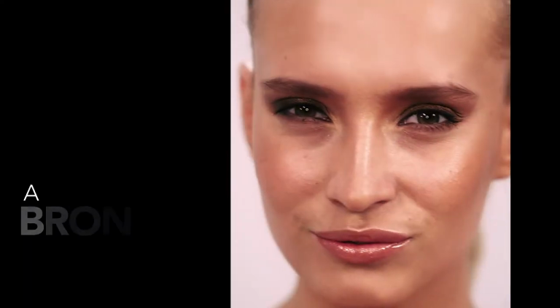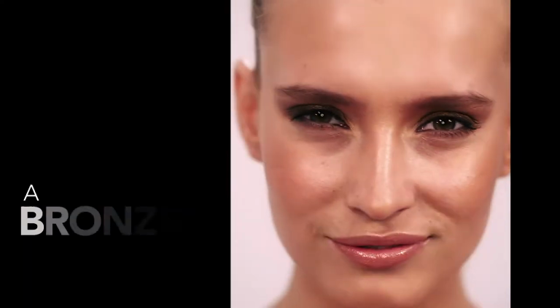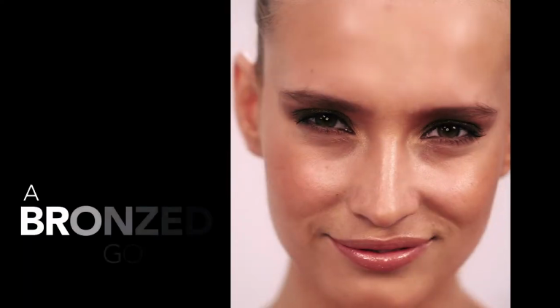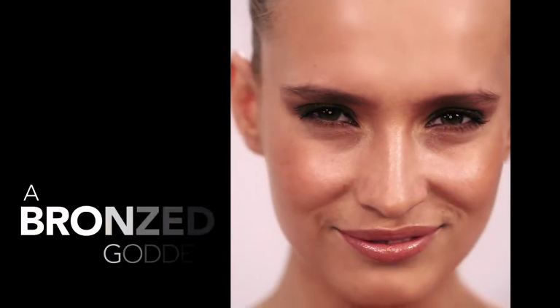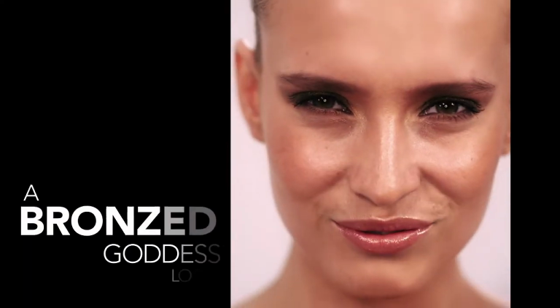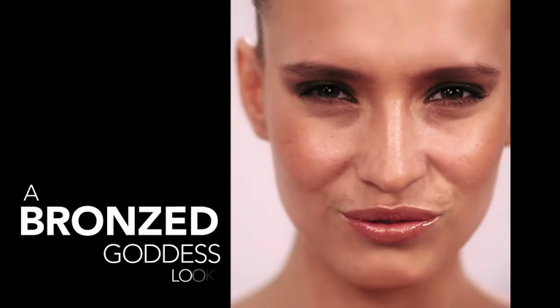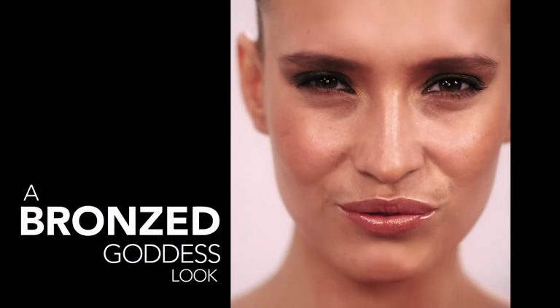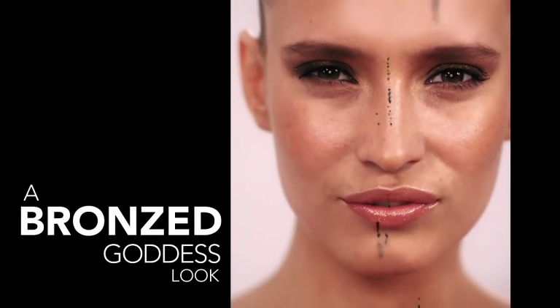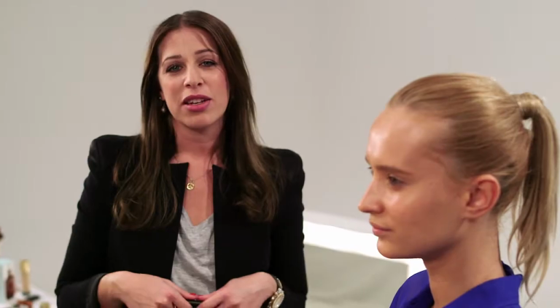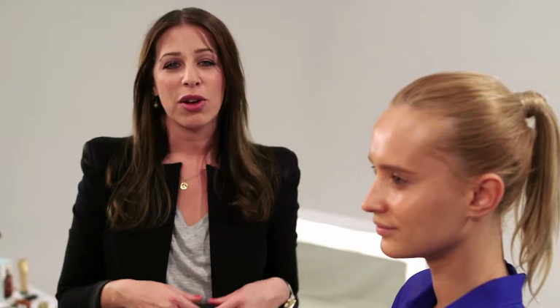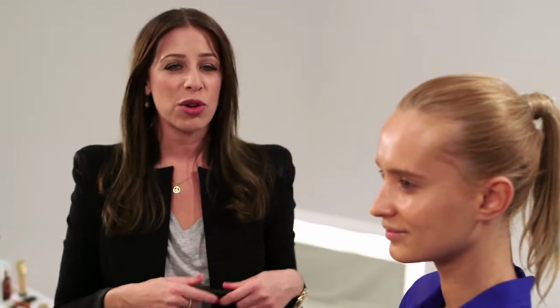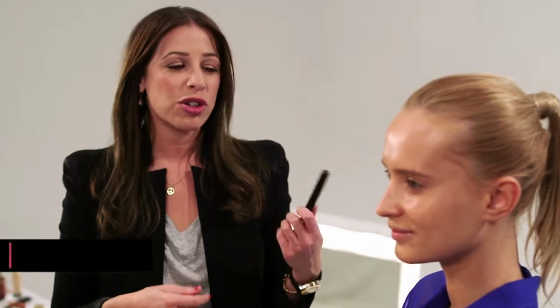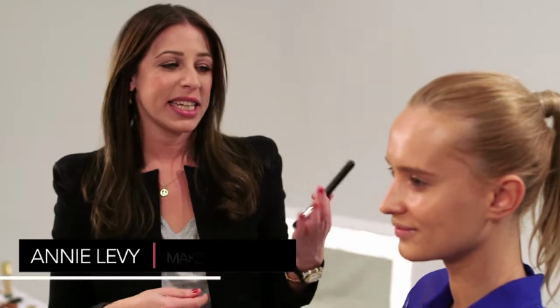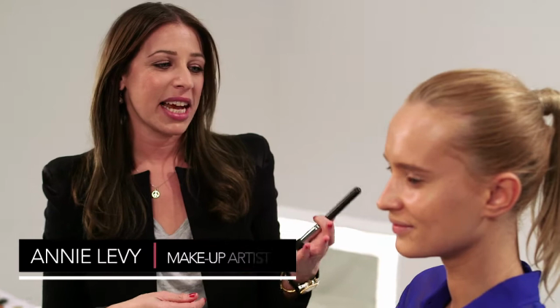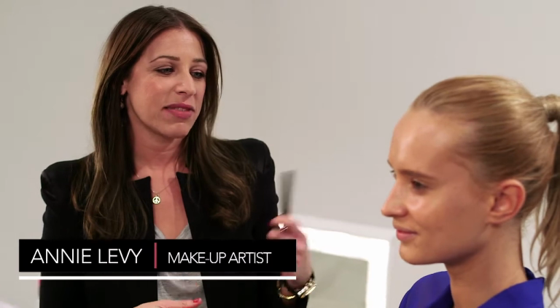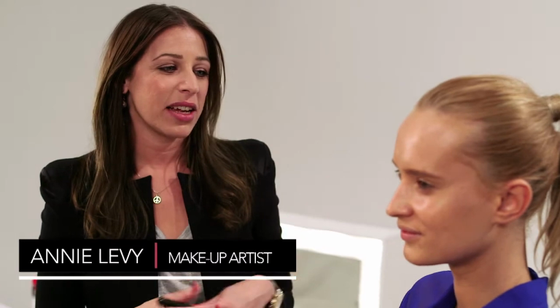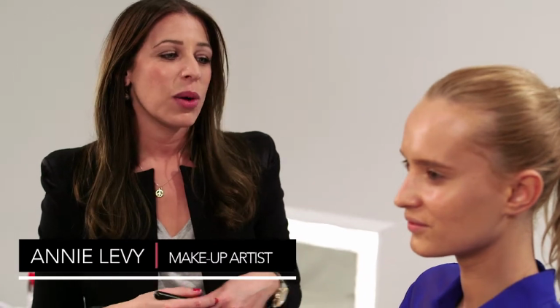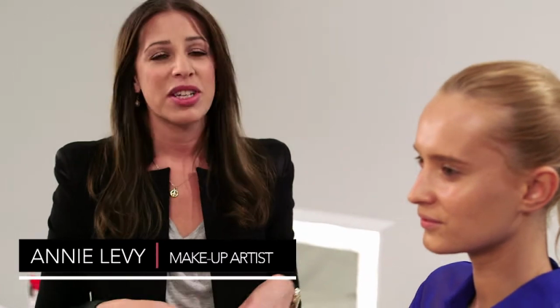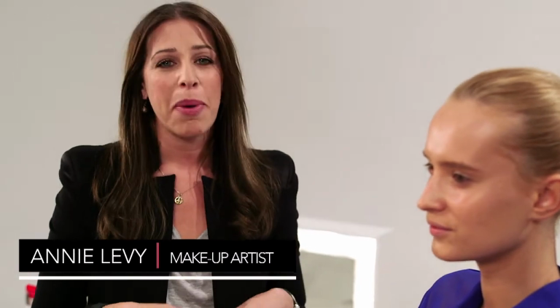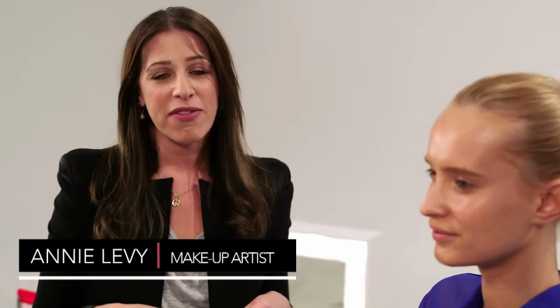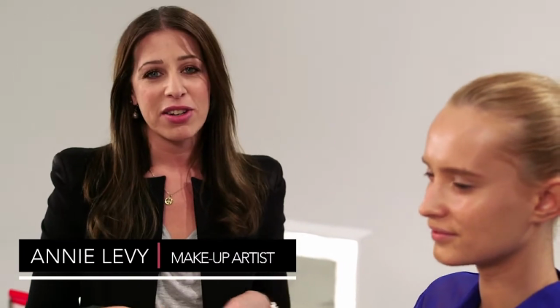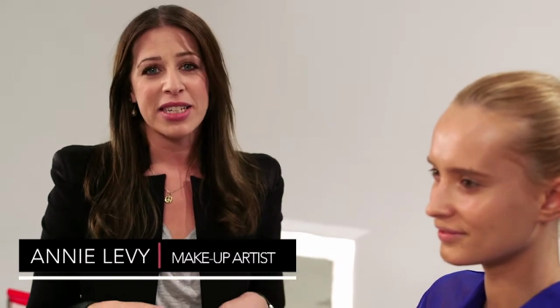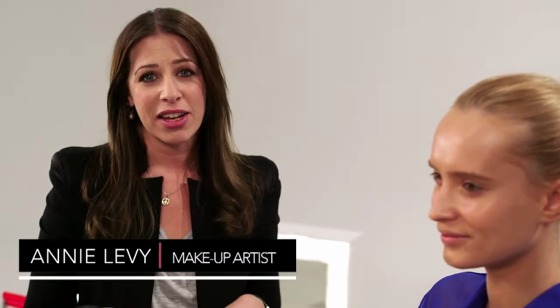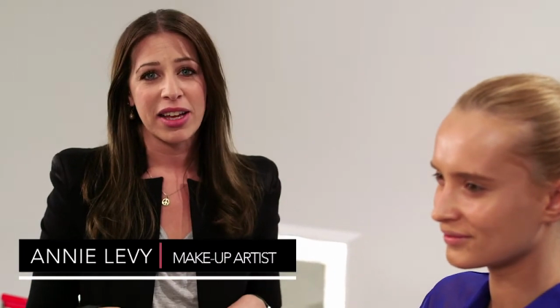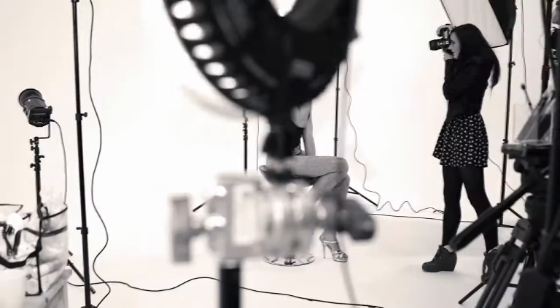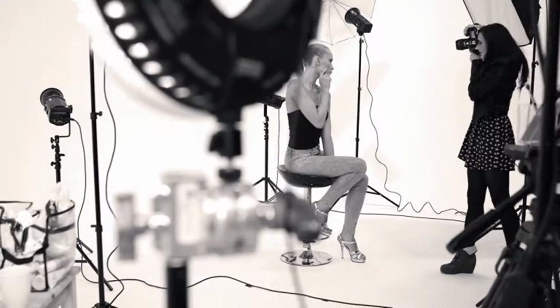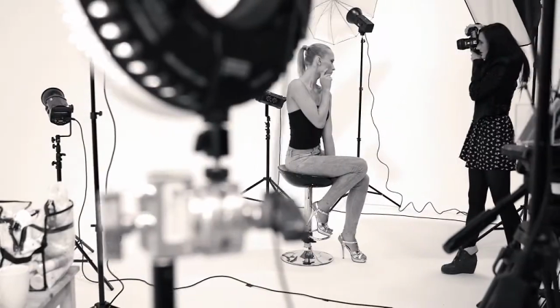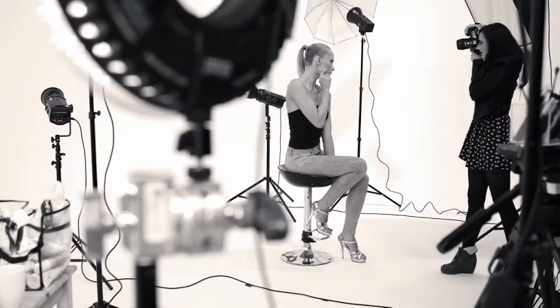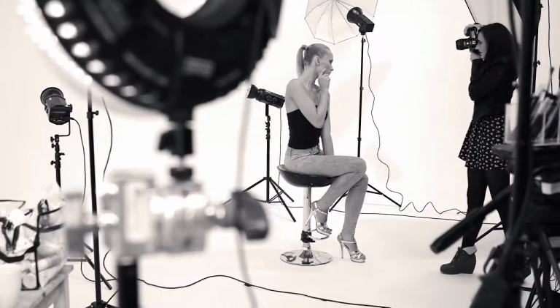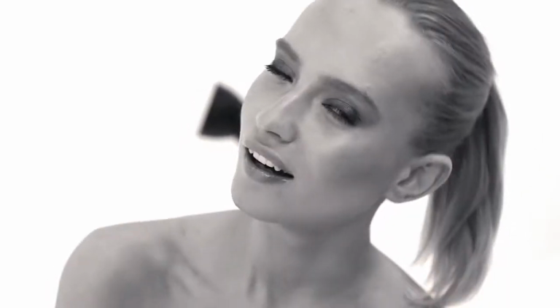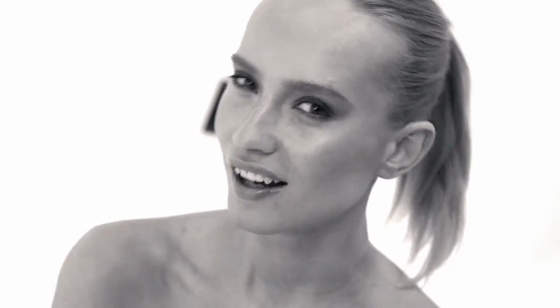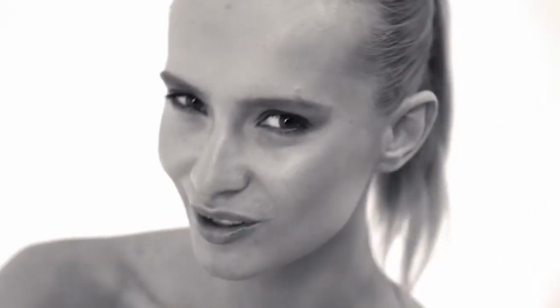Today I'm creating a bronze goddess look on the gorgeous Ekaterina, which is the perfect holiday look and is really very much on trend.